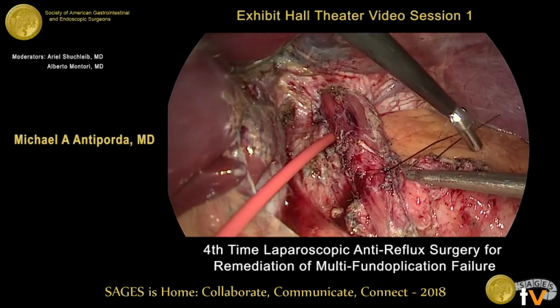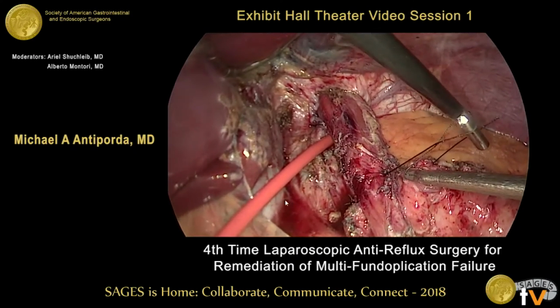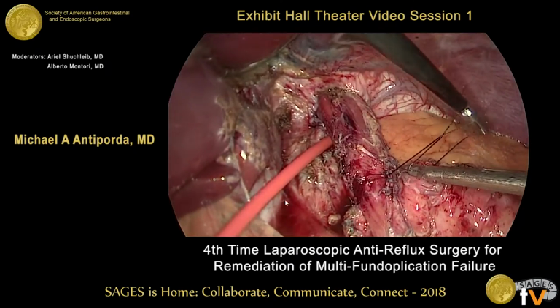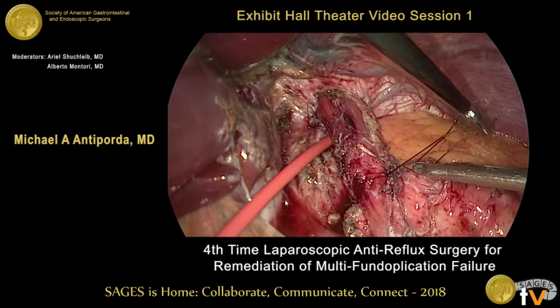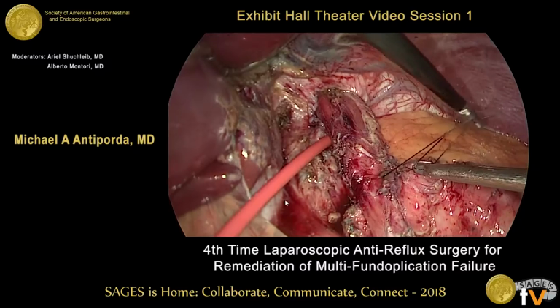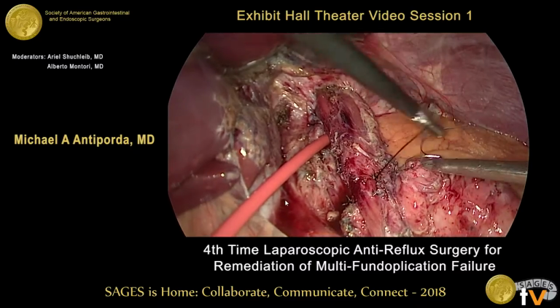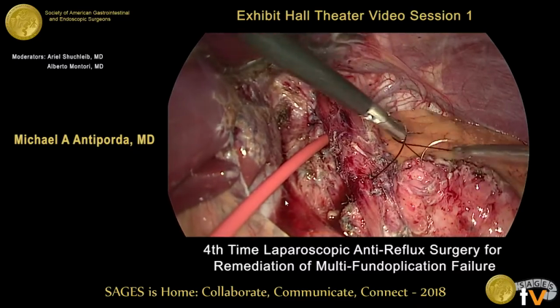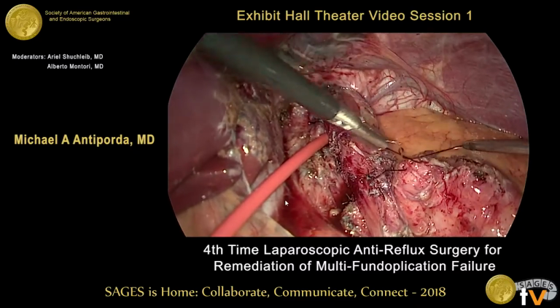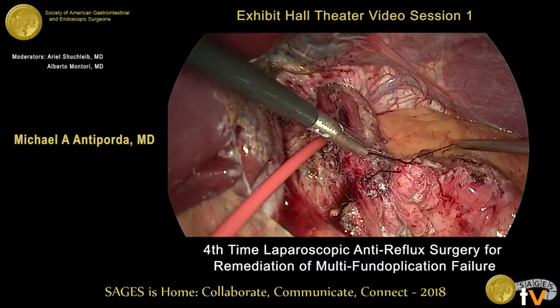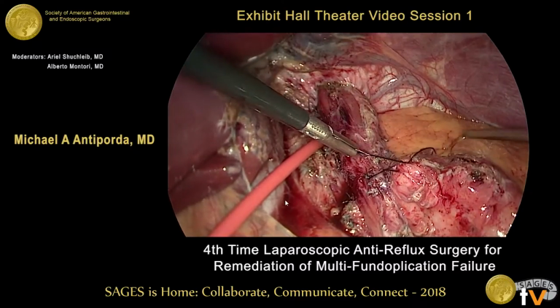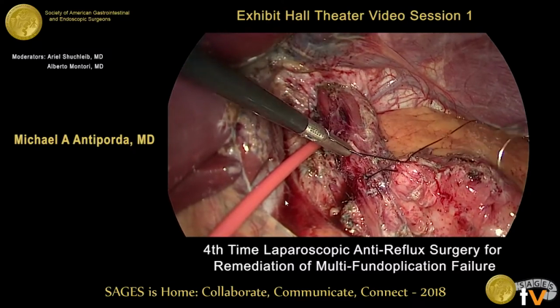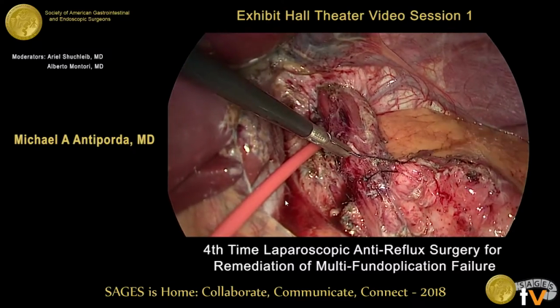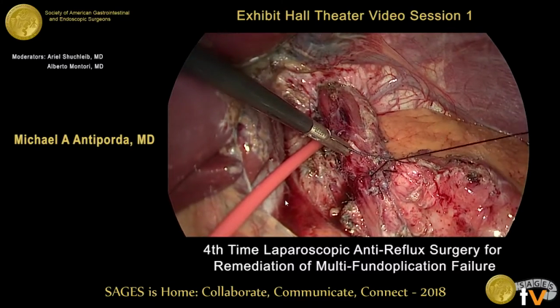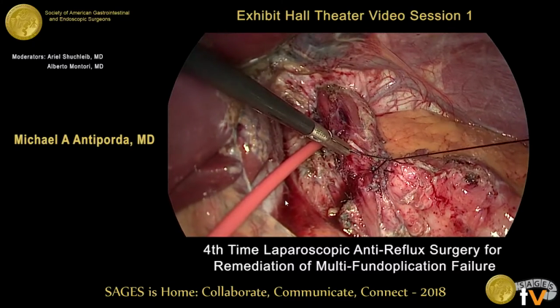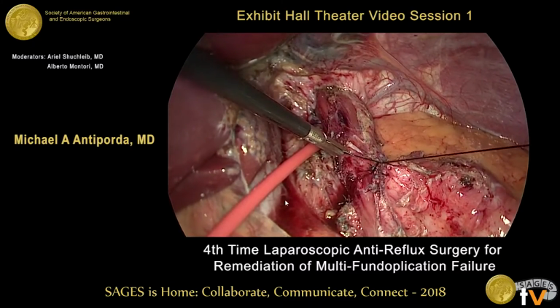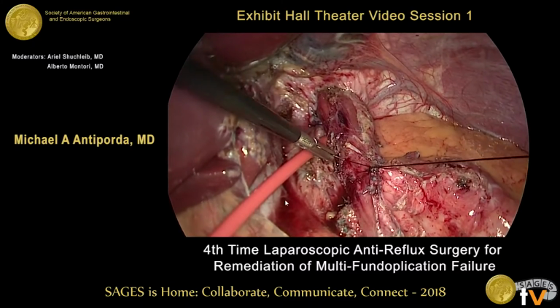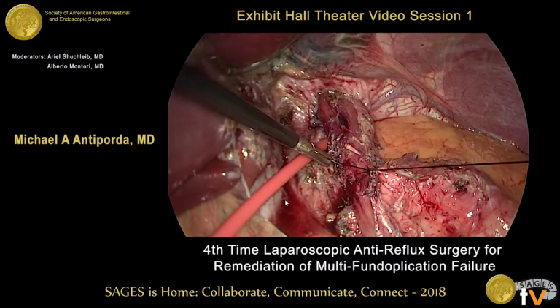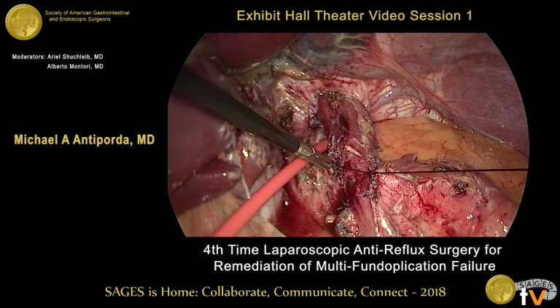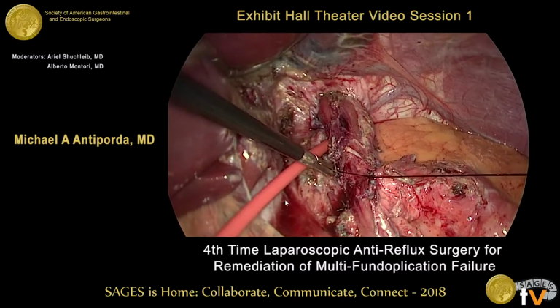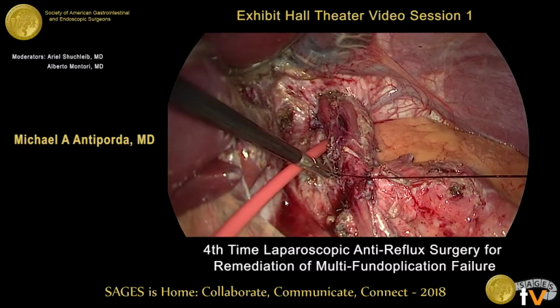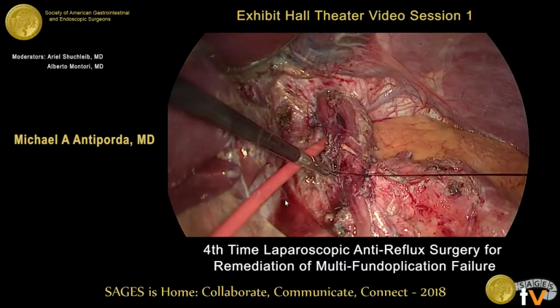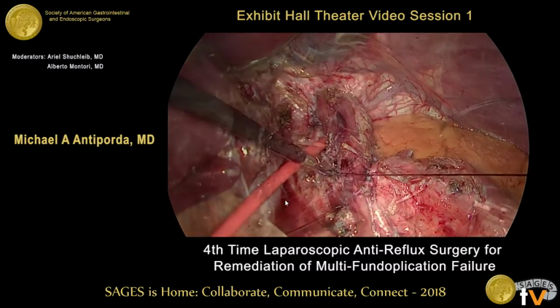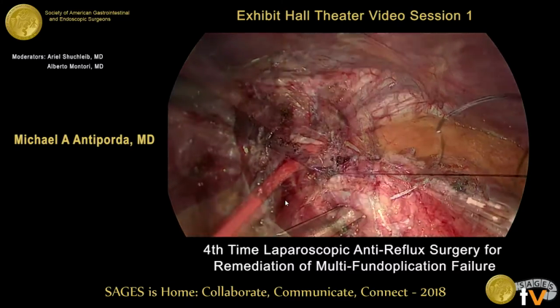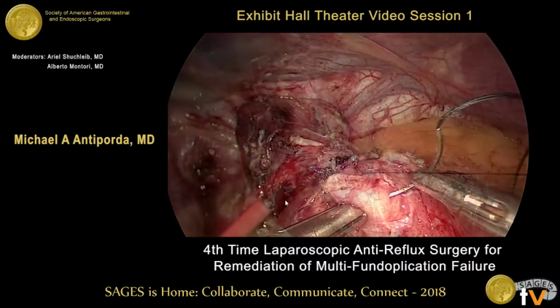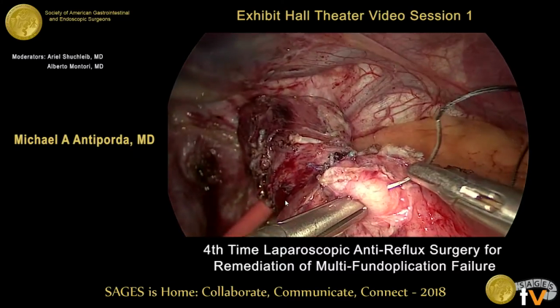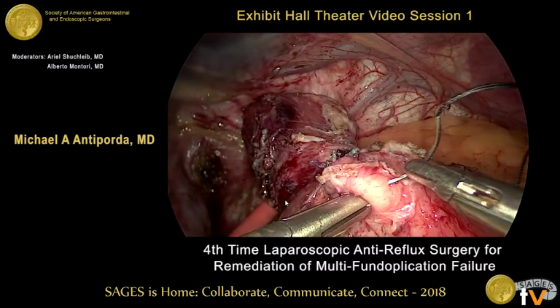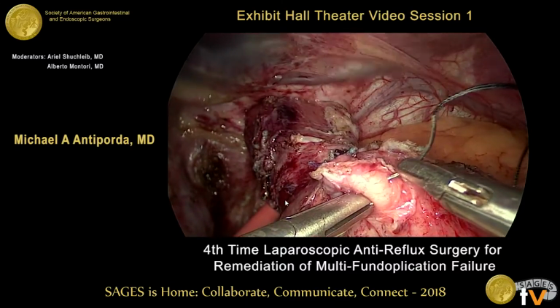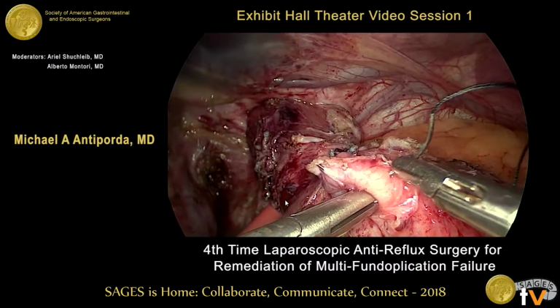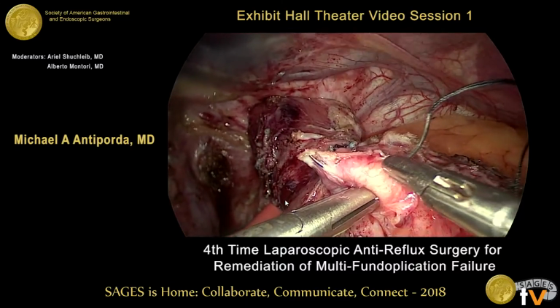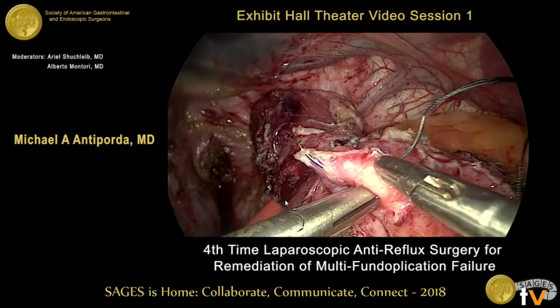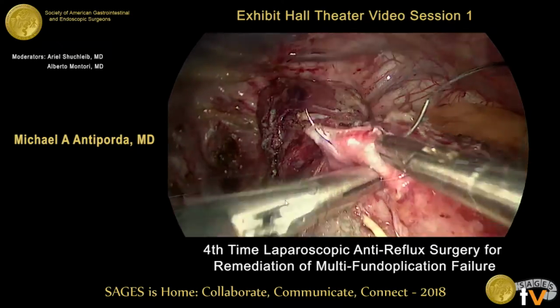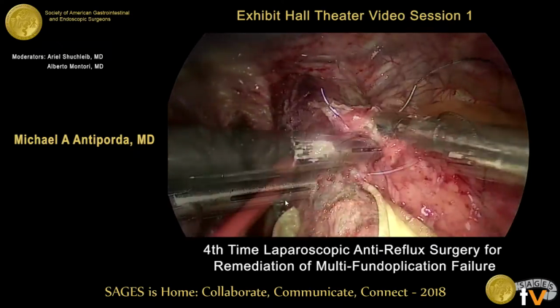Care is taken to ensure that the anterior vagus nerve is preserved.